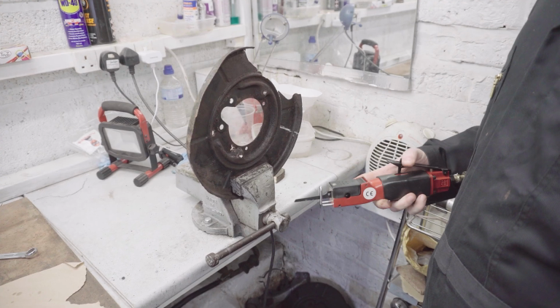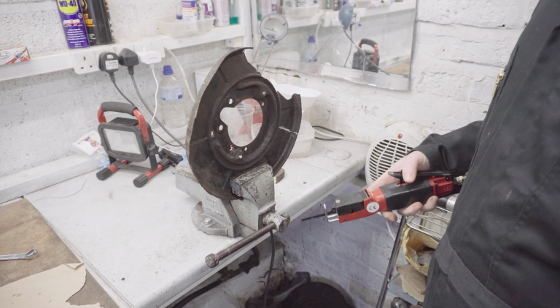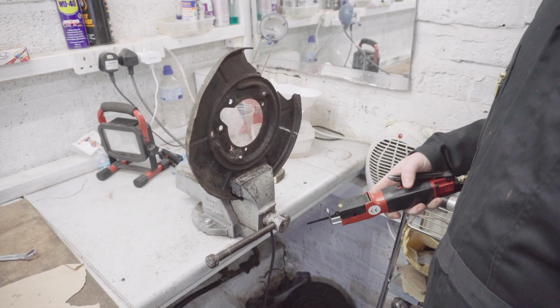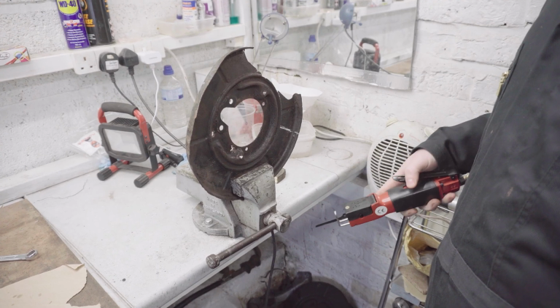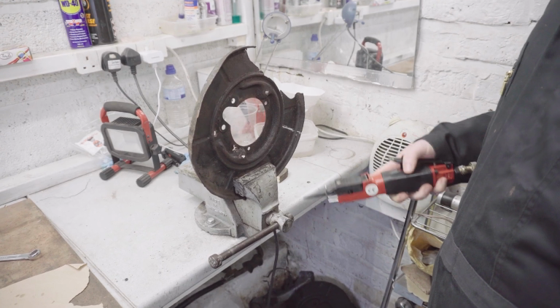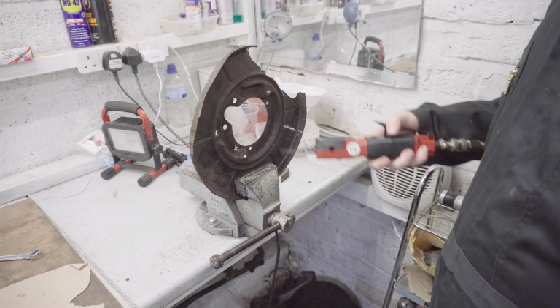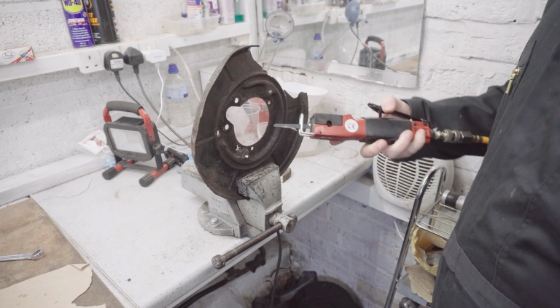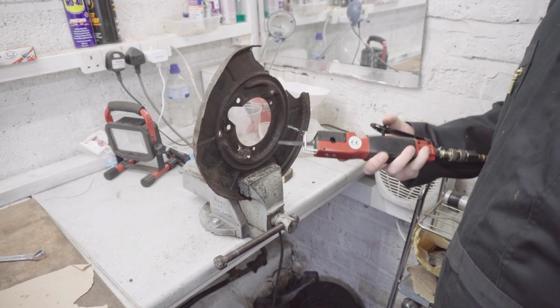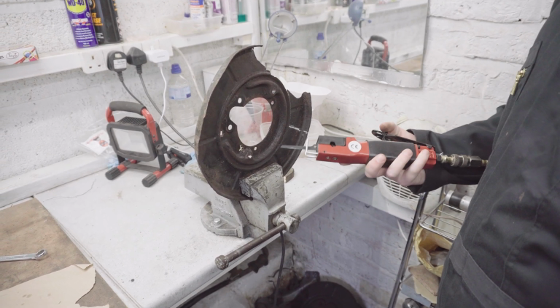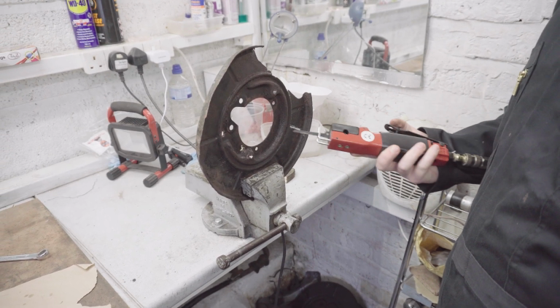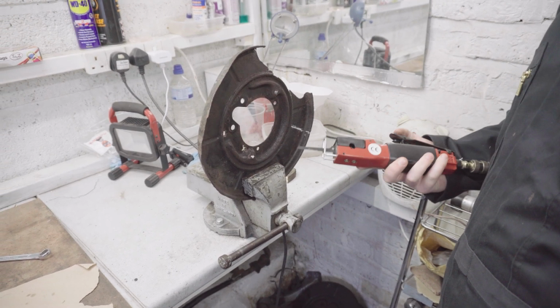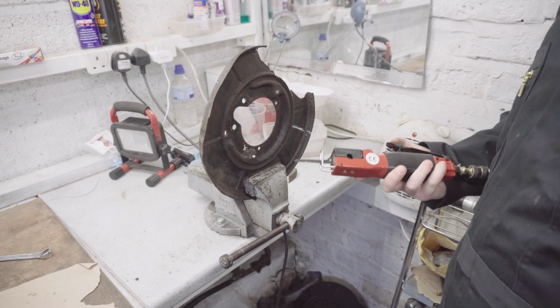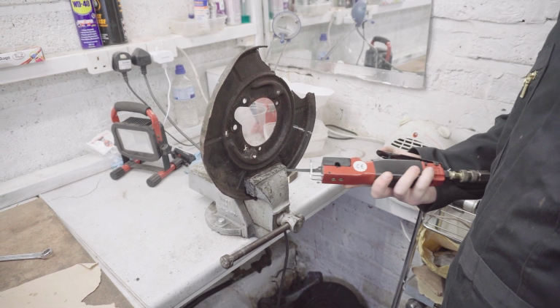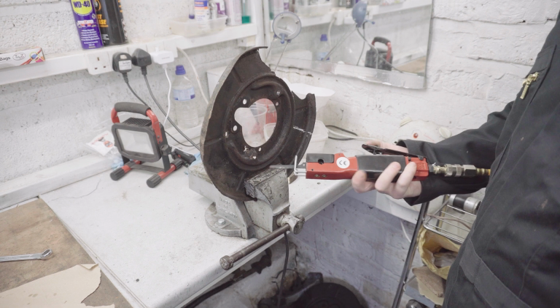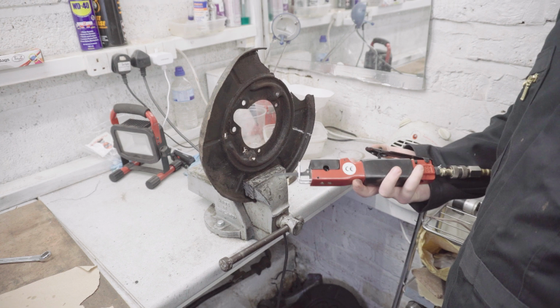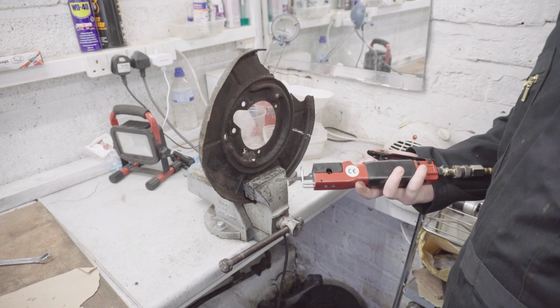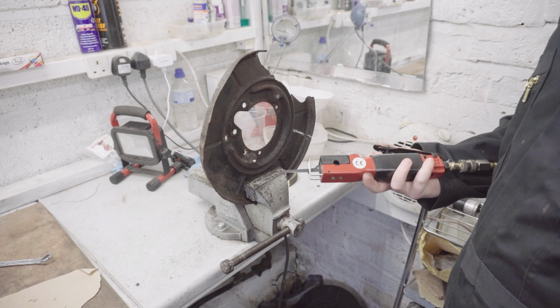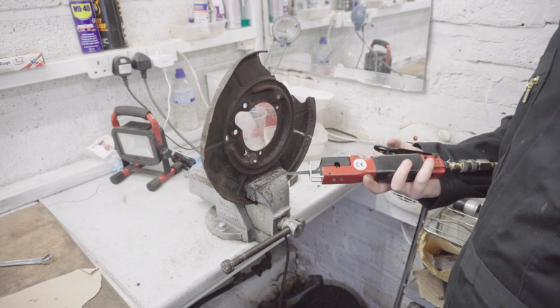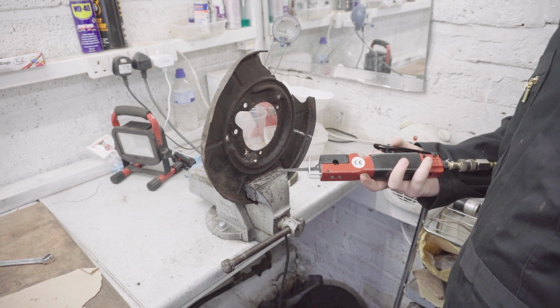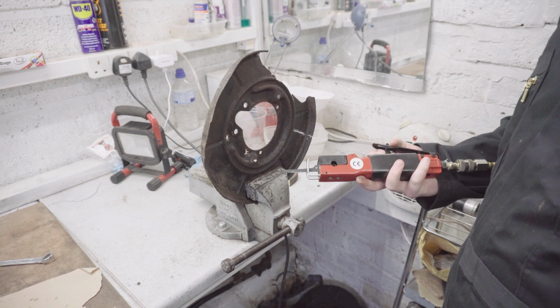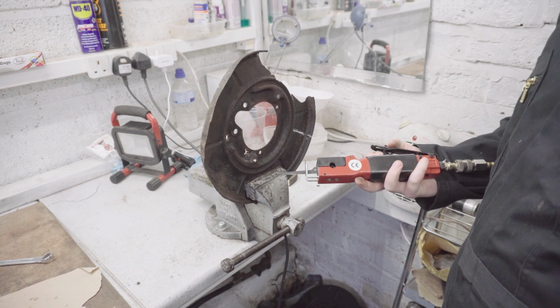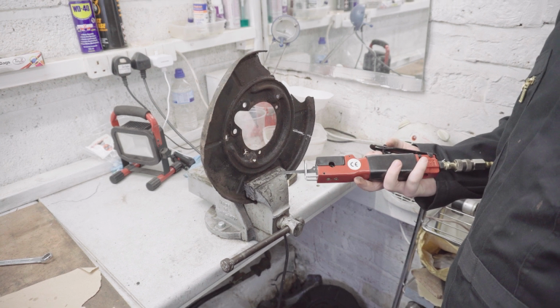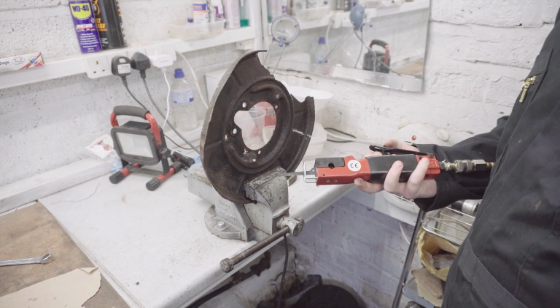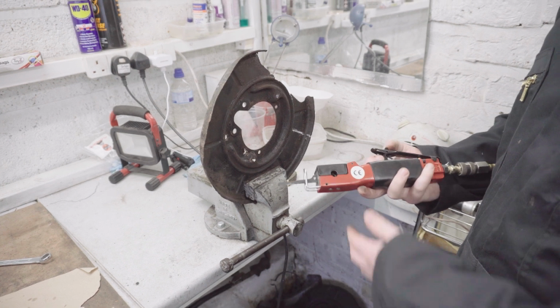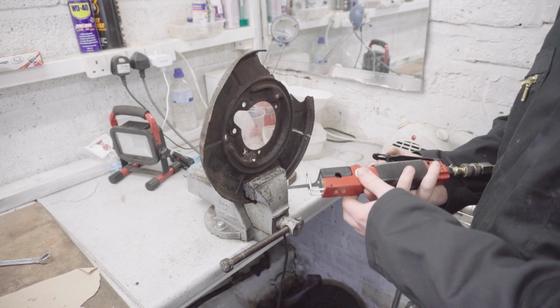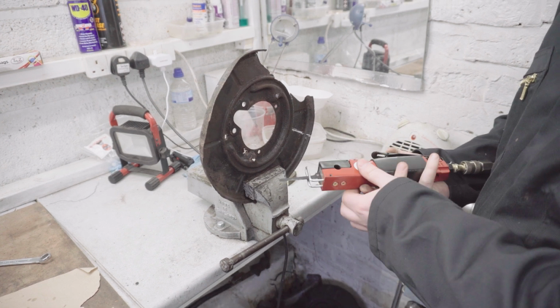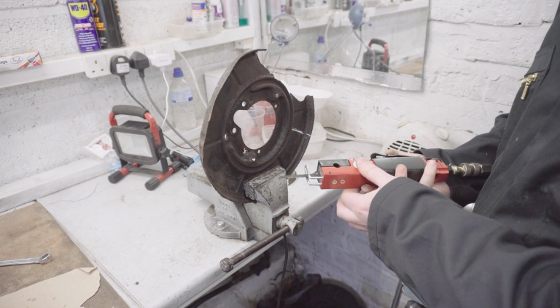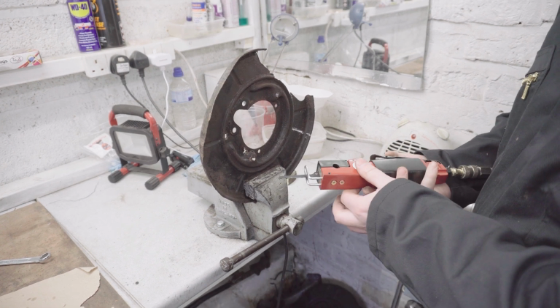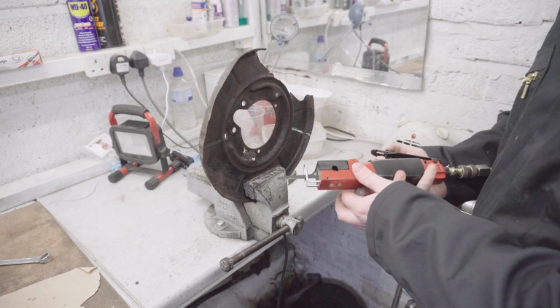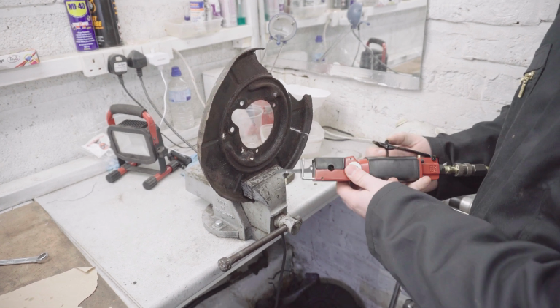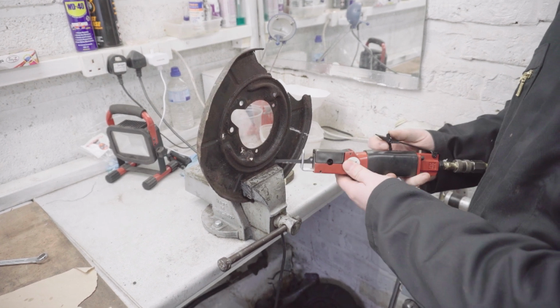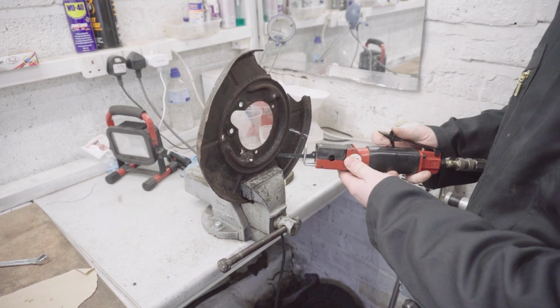Decided to give the angle grinder a bit of a break today and use this air saw instead — or as I call it, the angry duck.